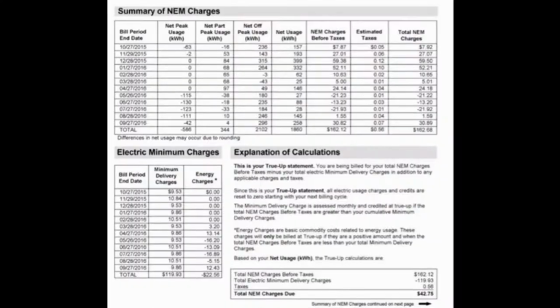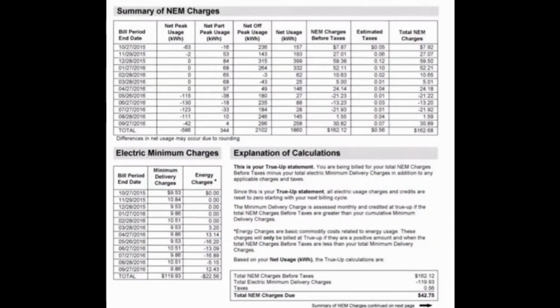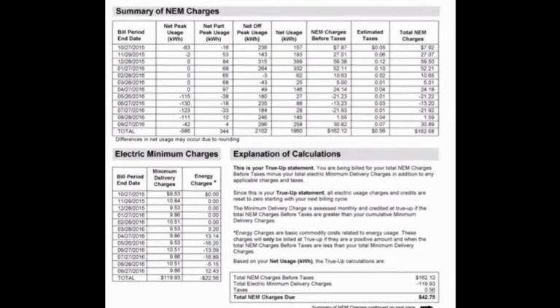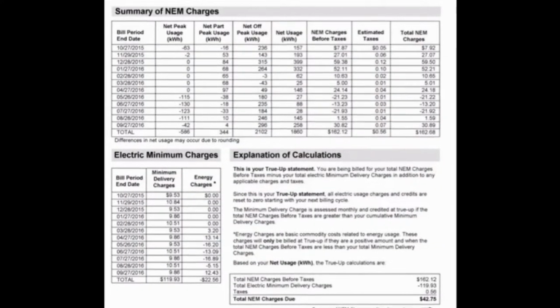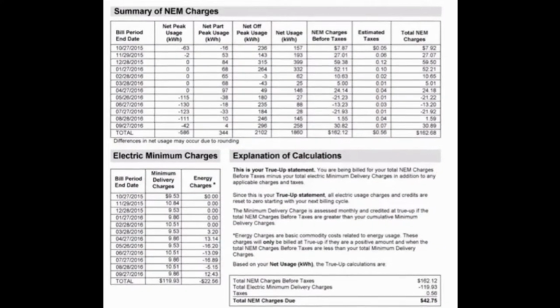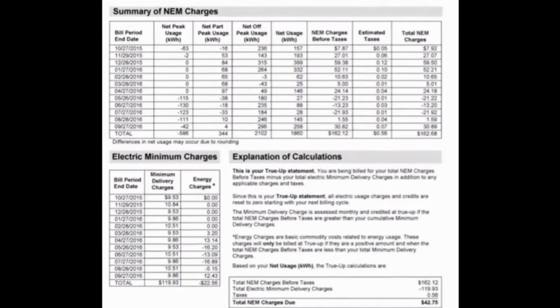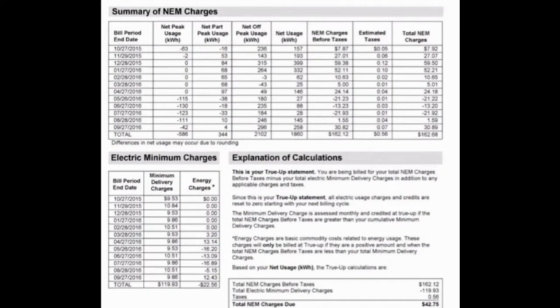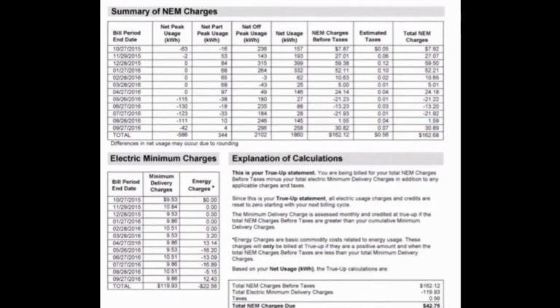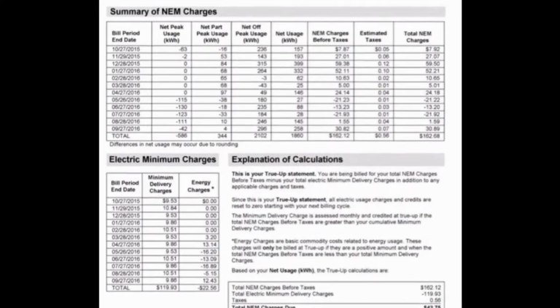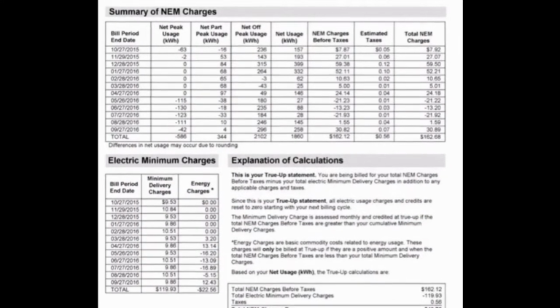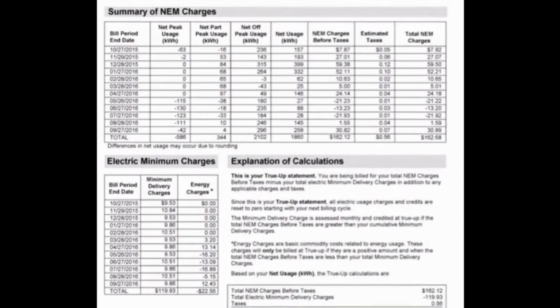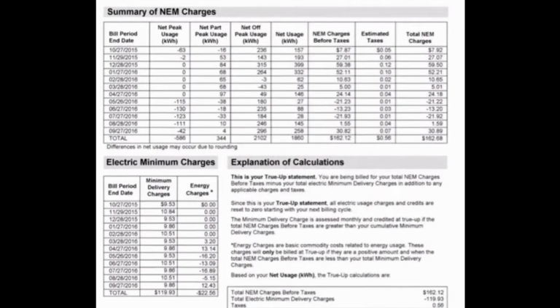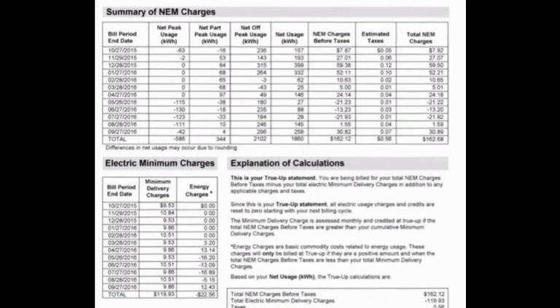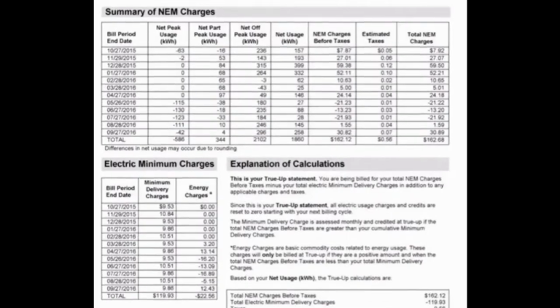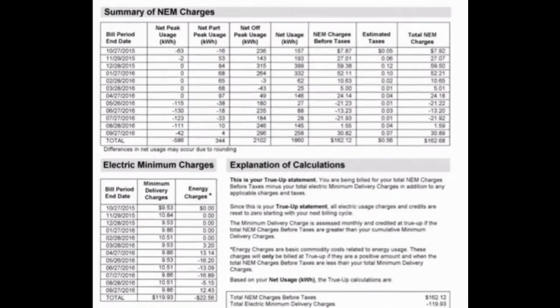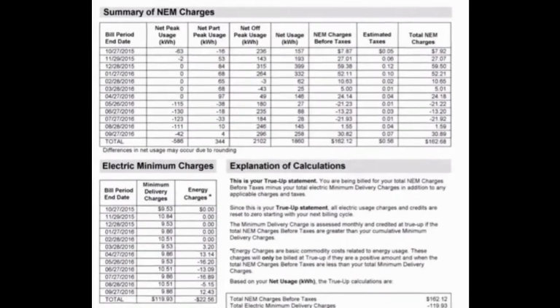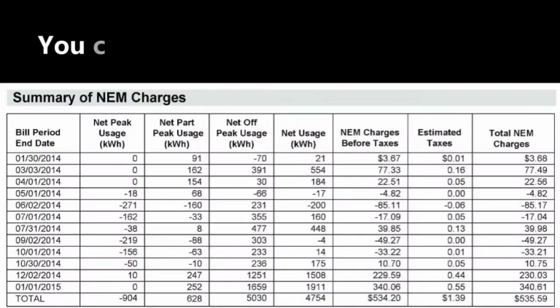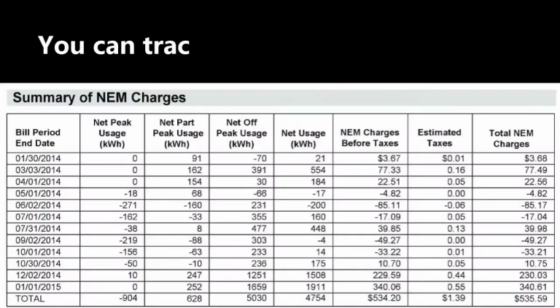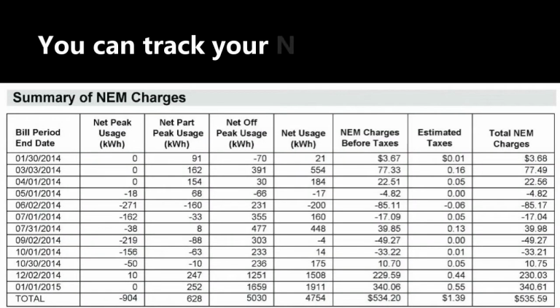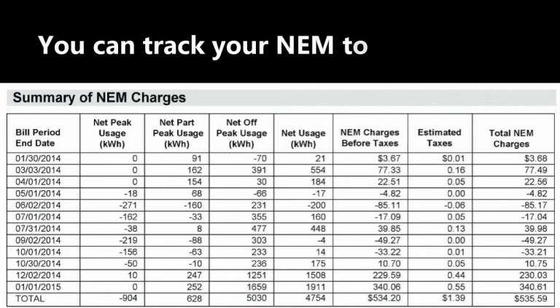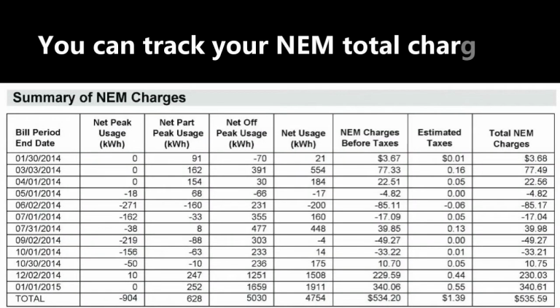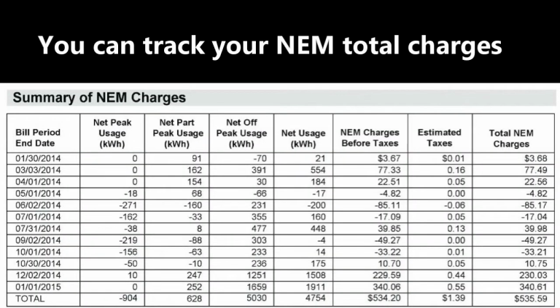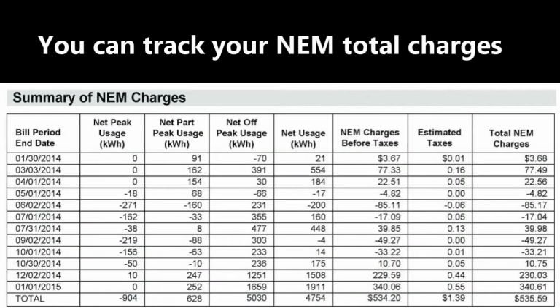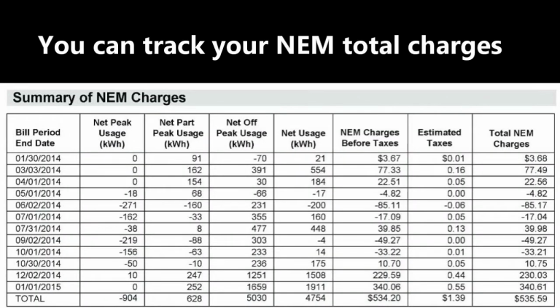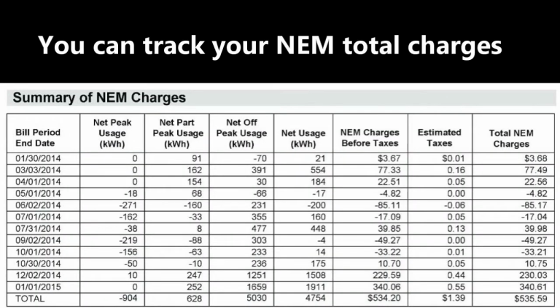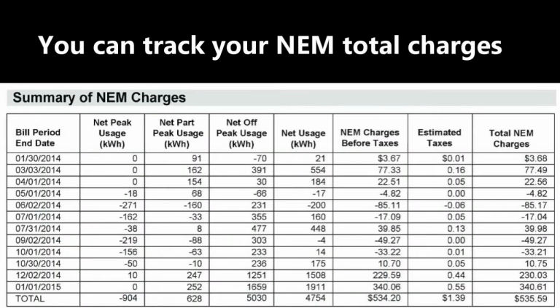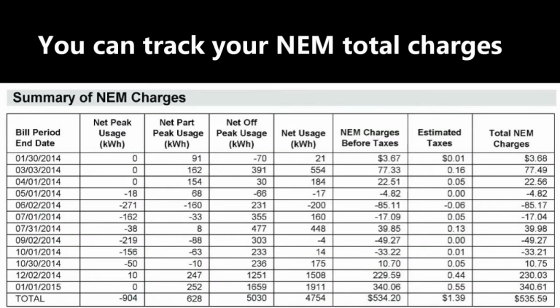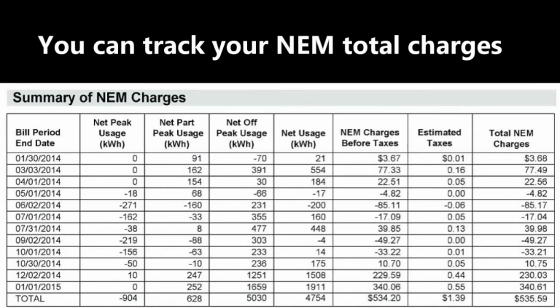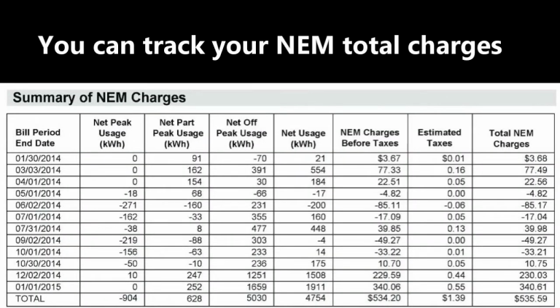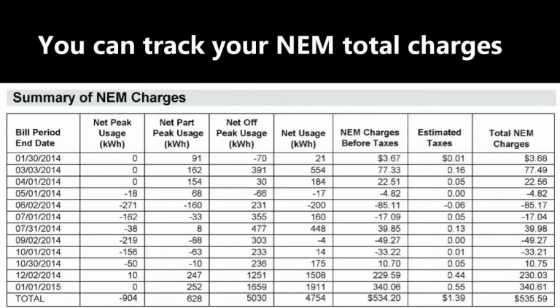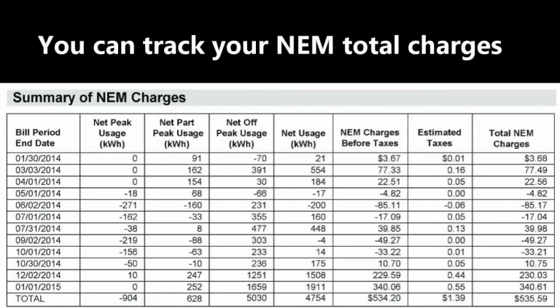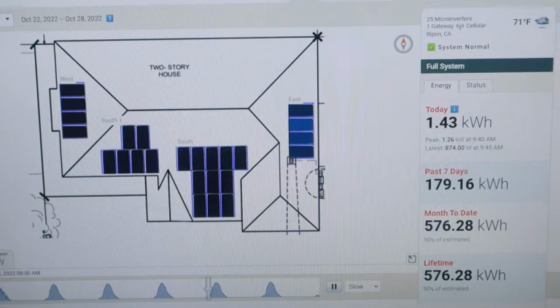As long as your solar system was designed correctly for your usage, and if your energy consumption didn't go up, you would have a credit or a small bill at true-up. Your accumulated credits and energy charges appear on your monthly statement so that you can track your usage and excess production.